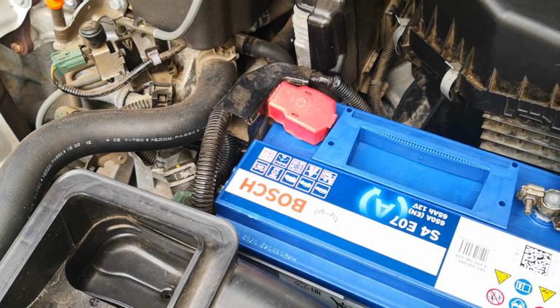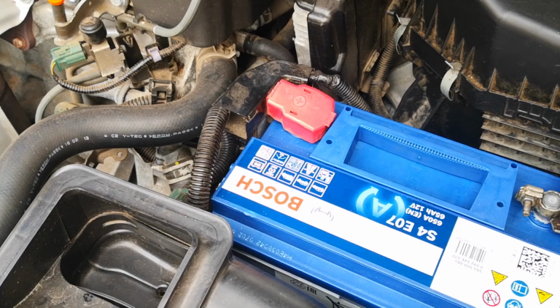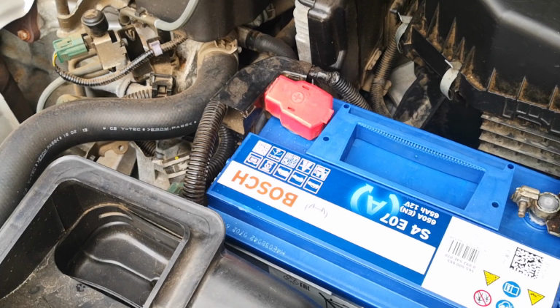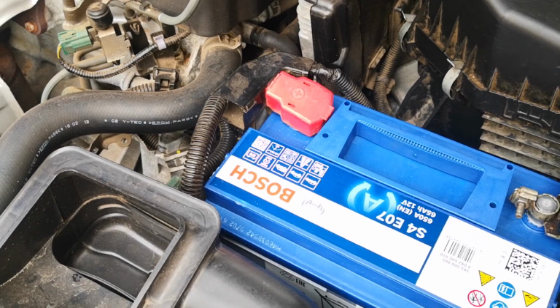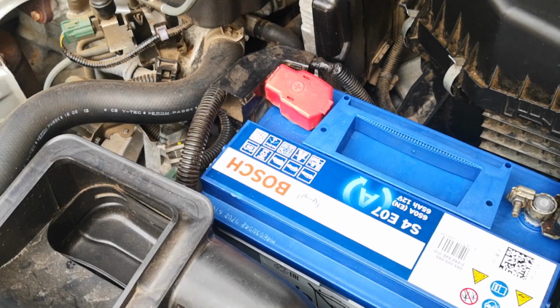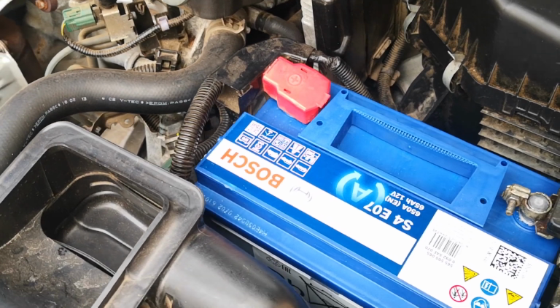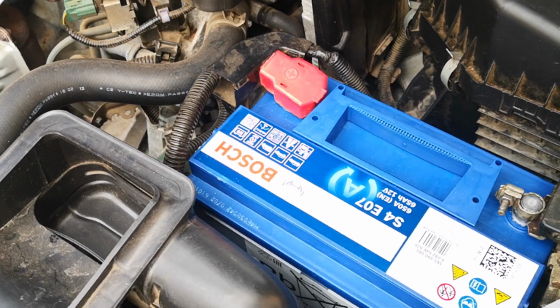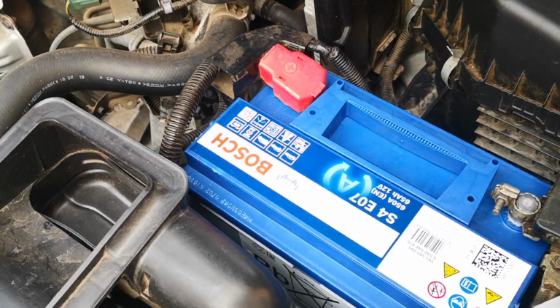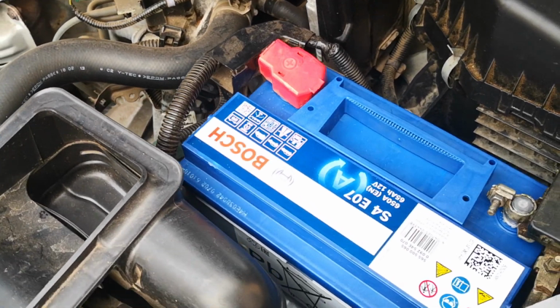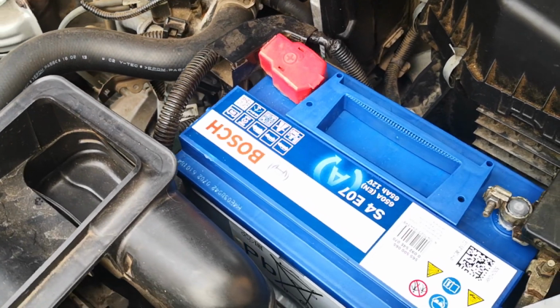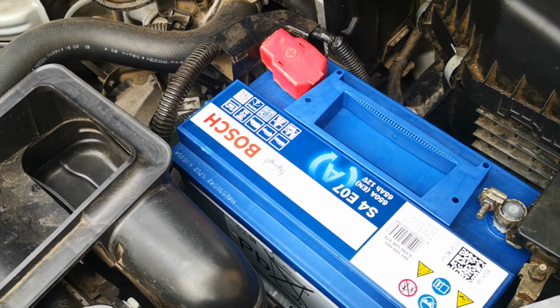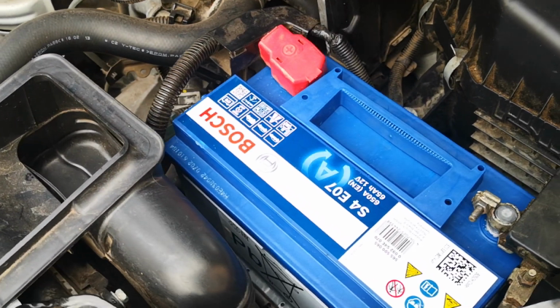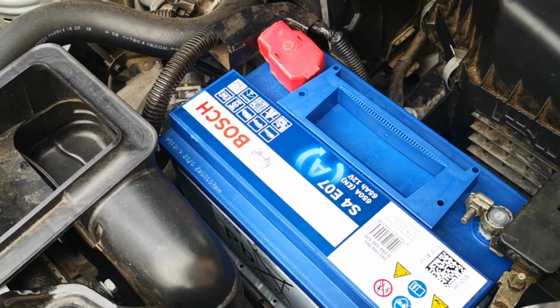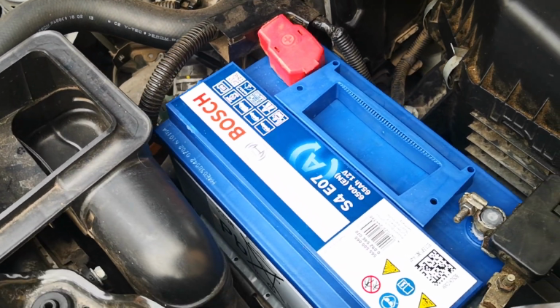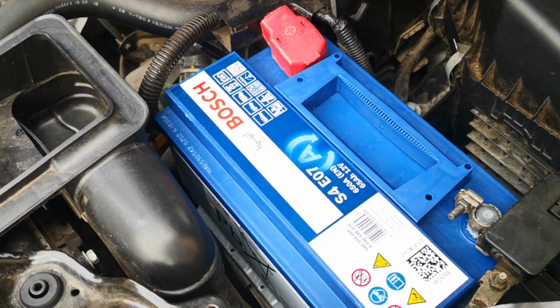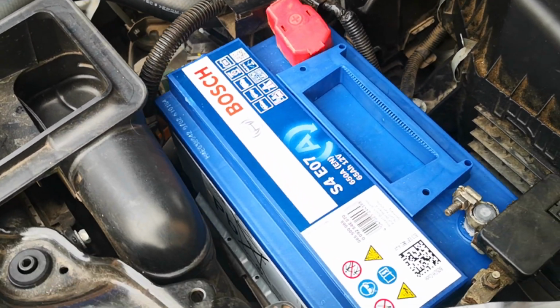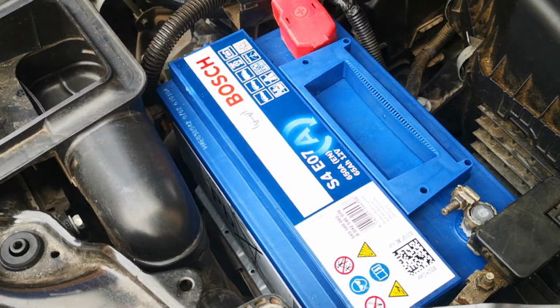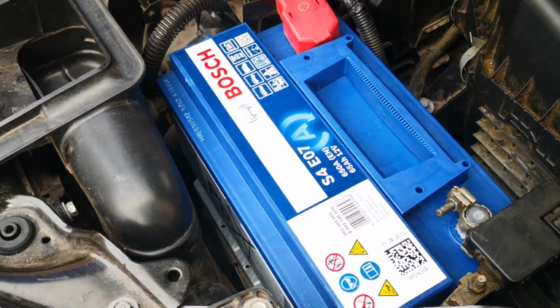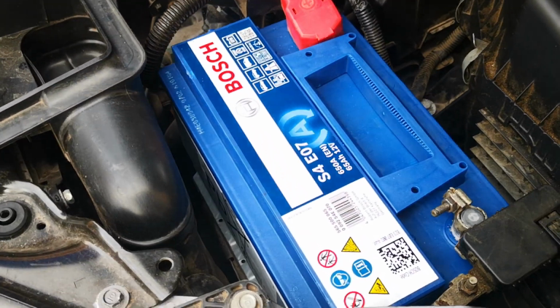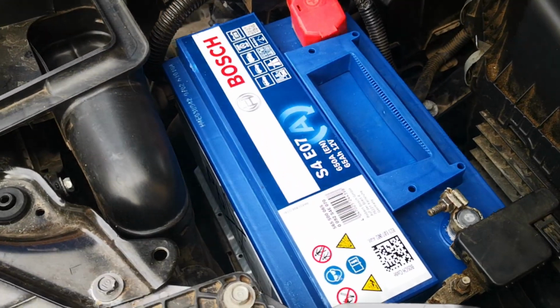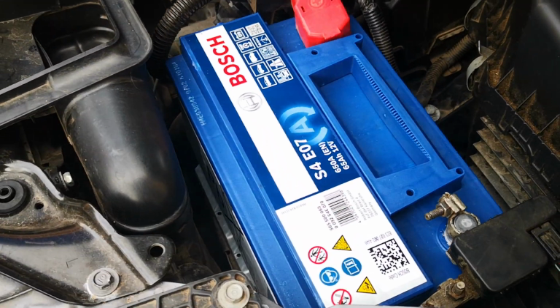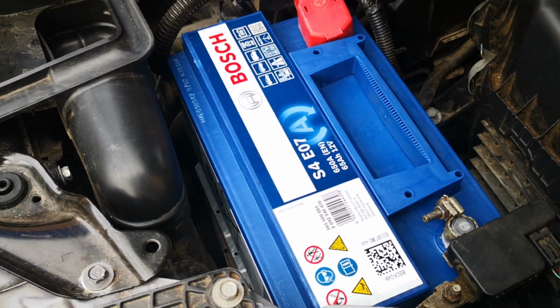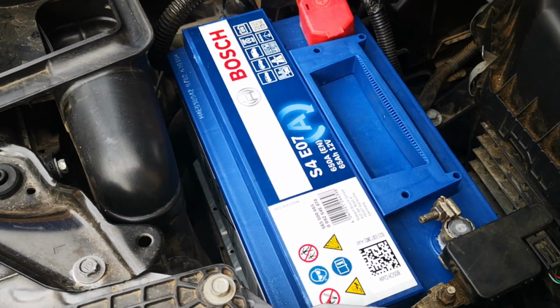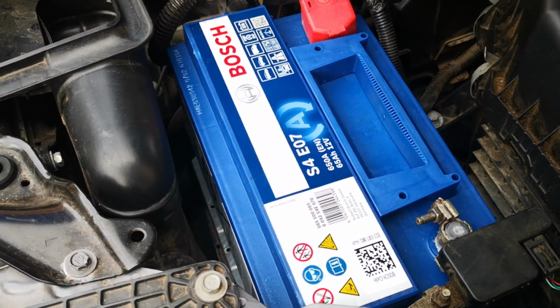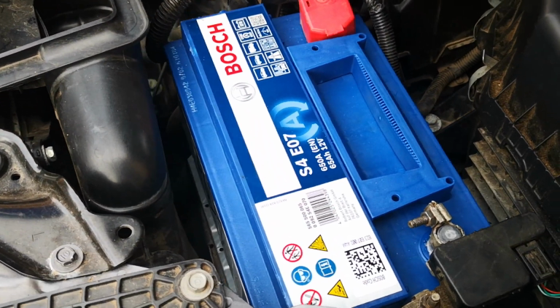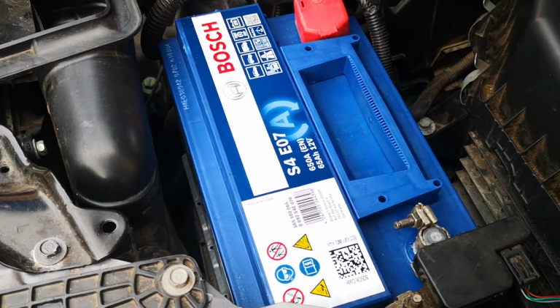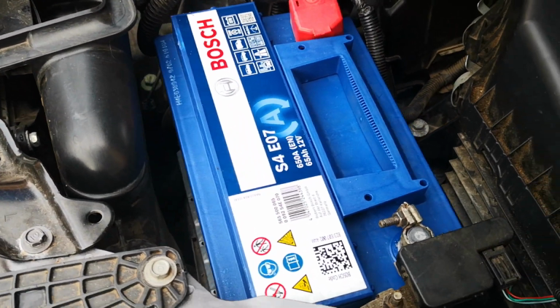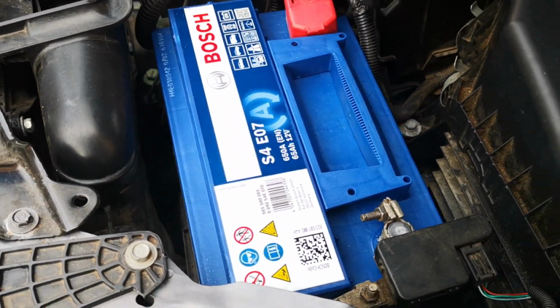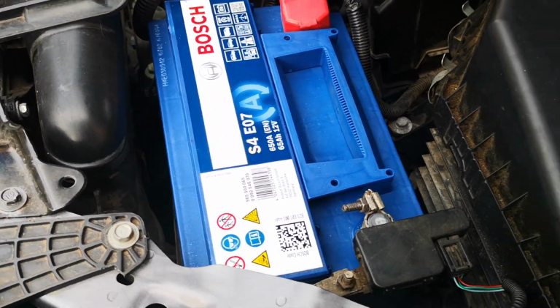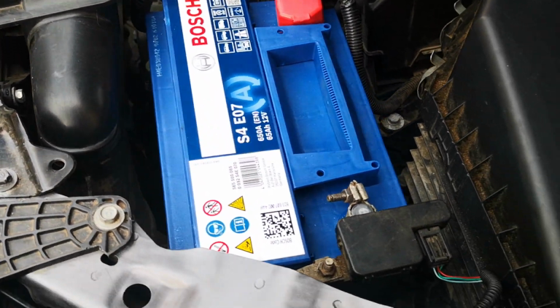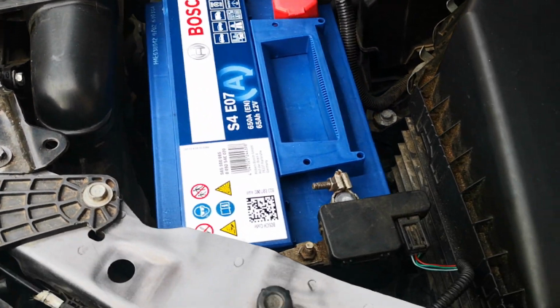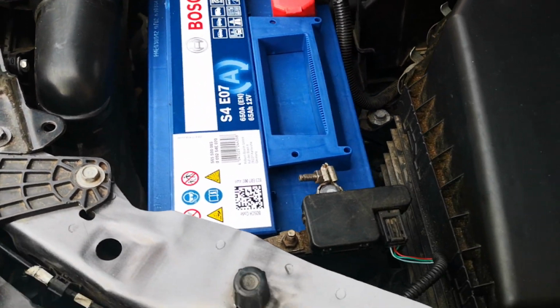For more tips on how to make your car battery last longer, feel free to click on this video. Catch you on the next one.